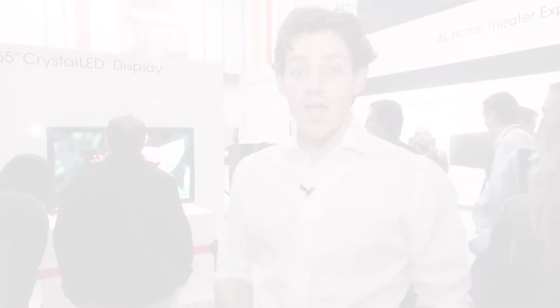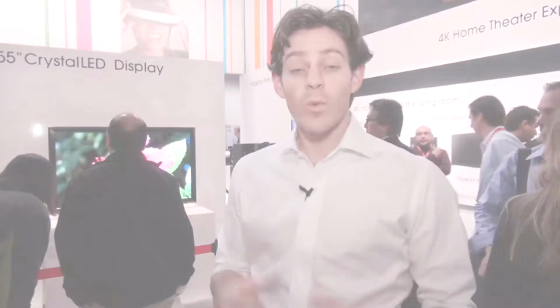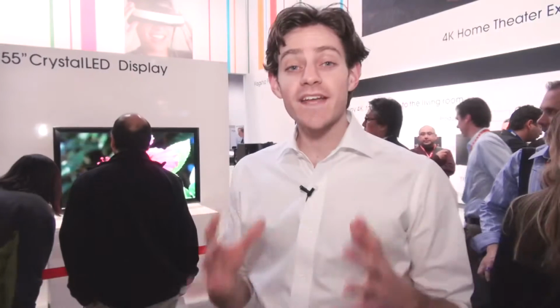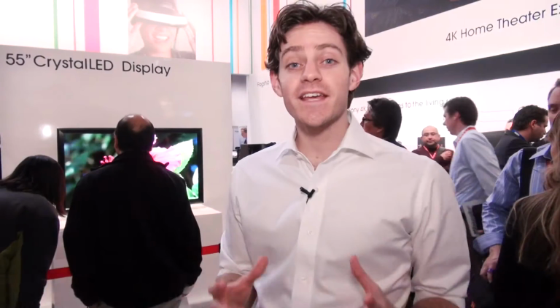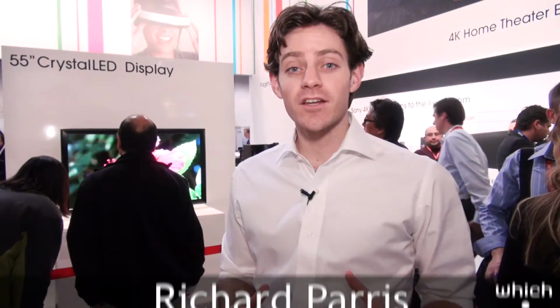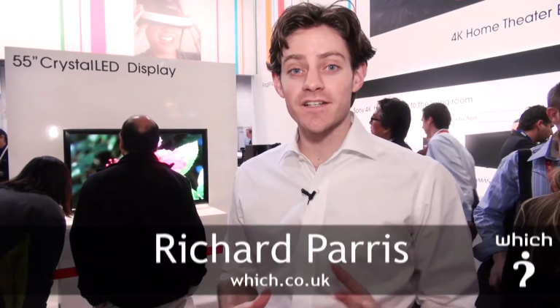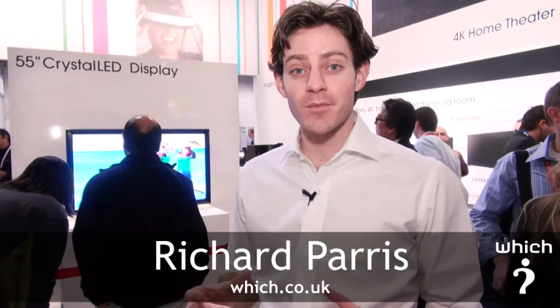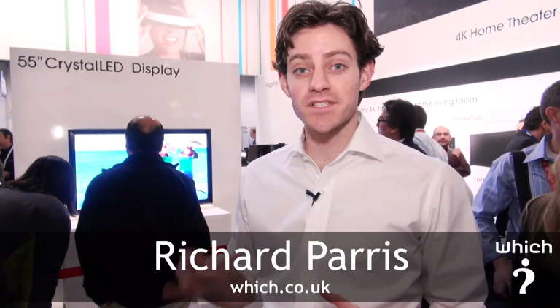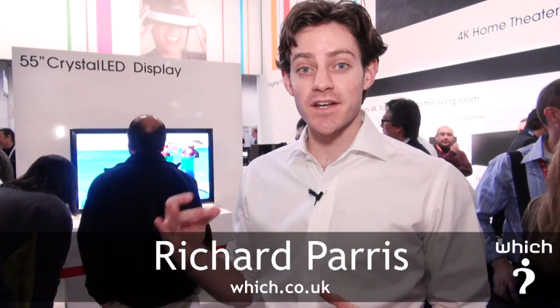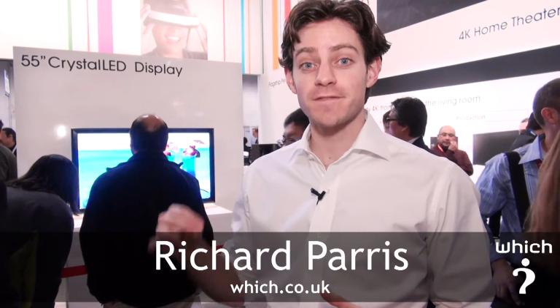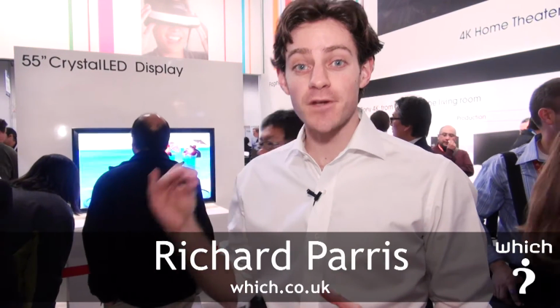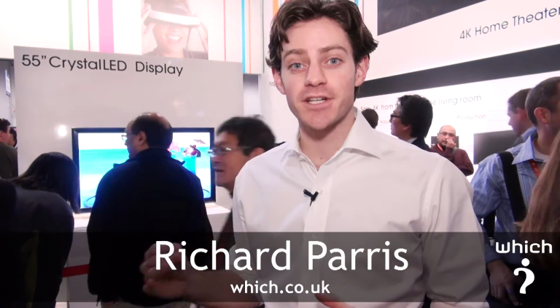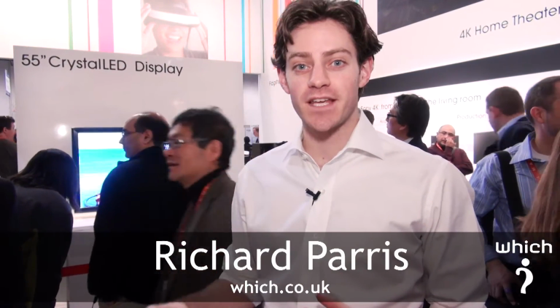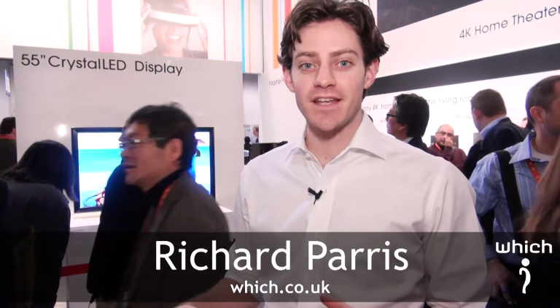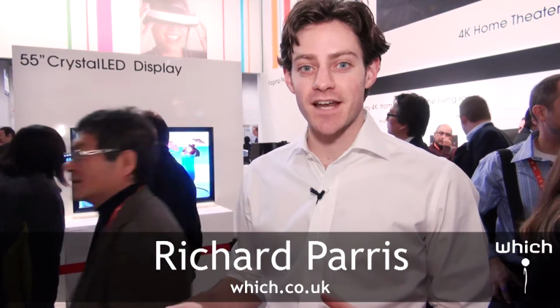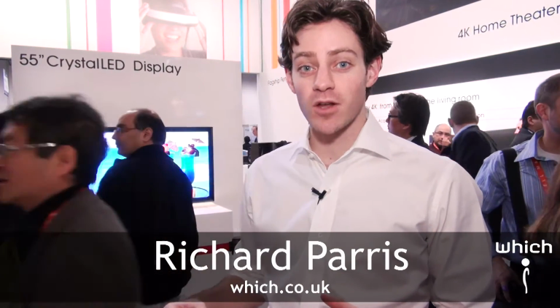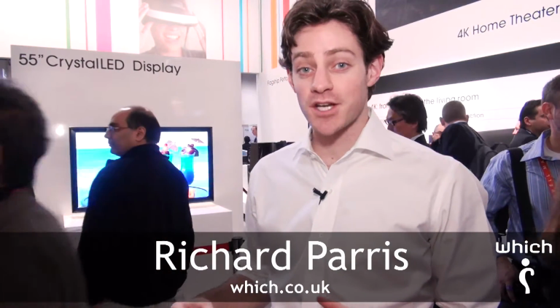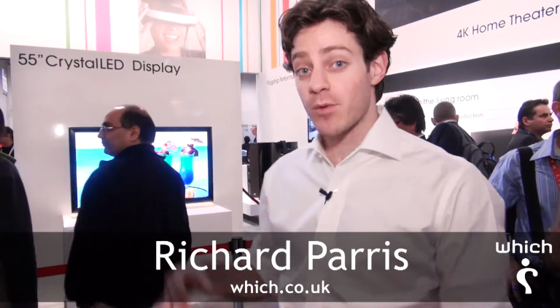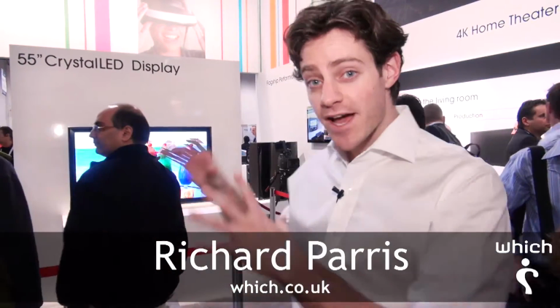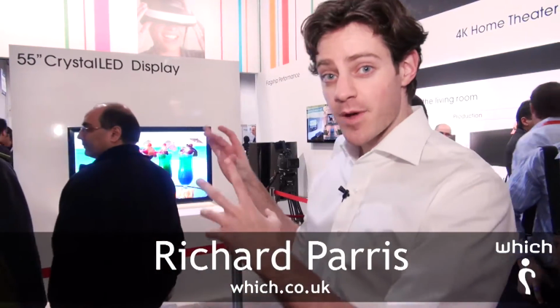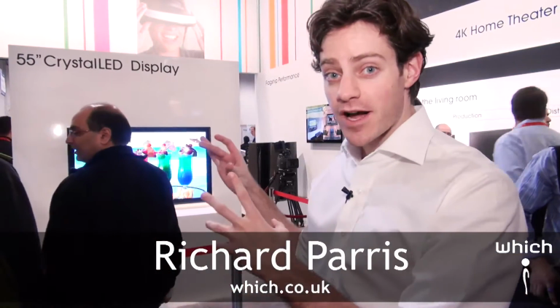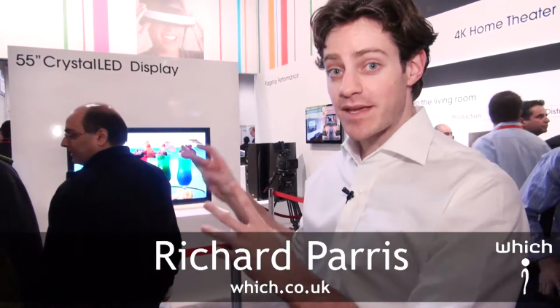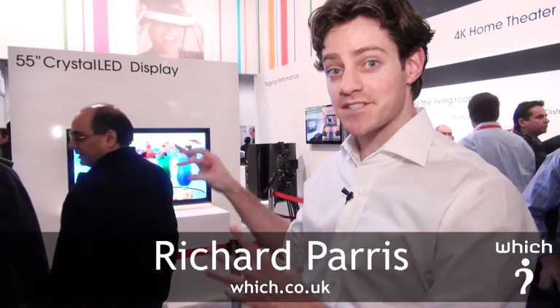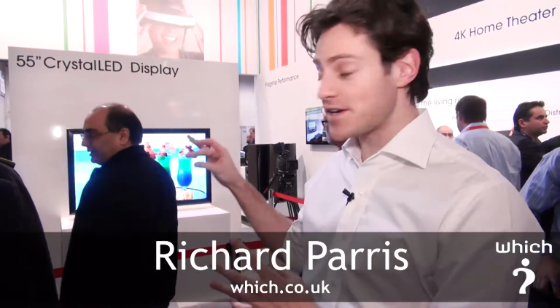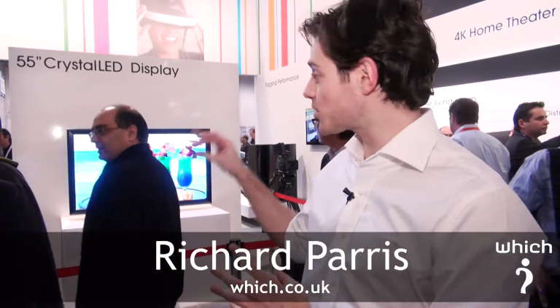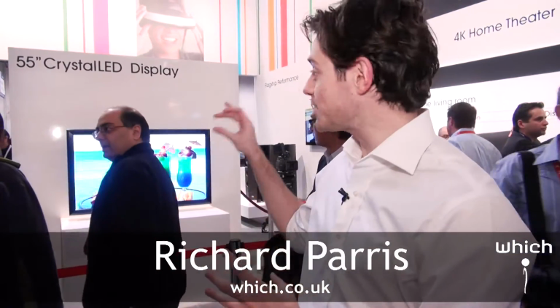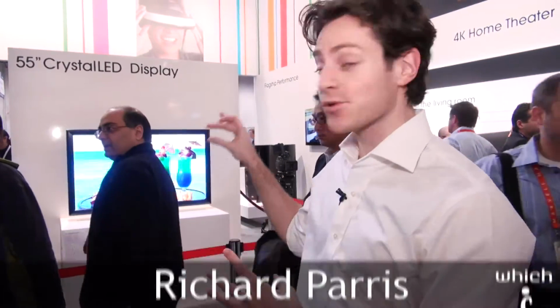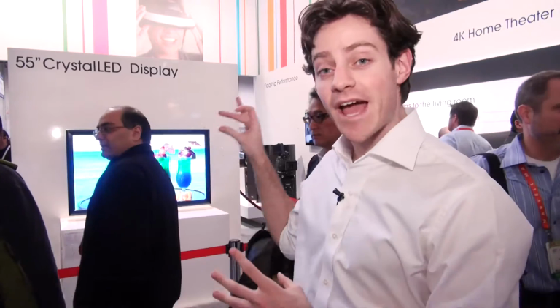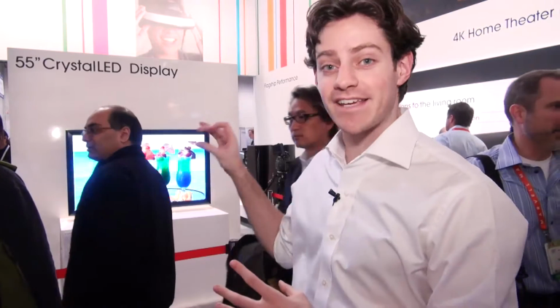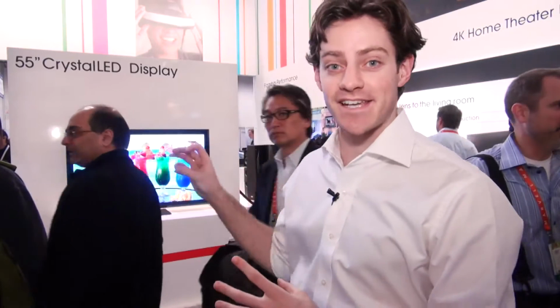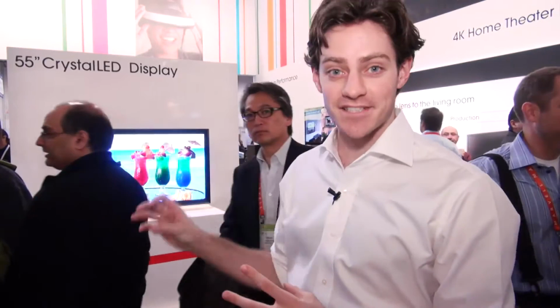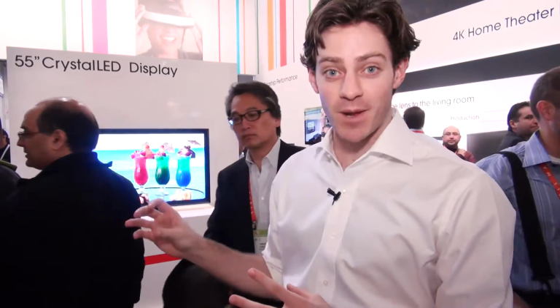We're here taking a look at some of Sony's future TV technology. What I have behind me is Sony's Crystal LED display.